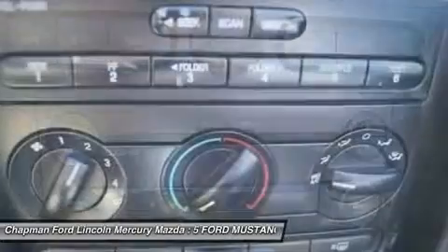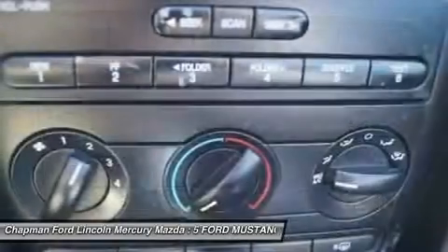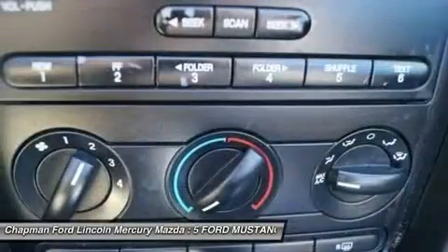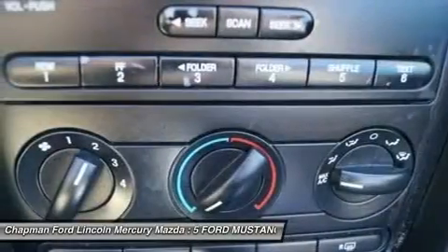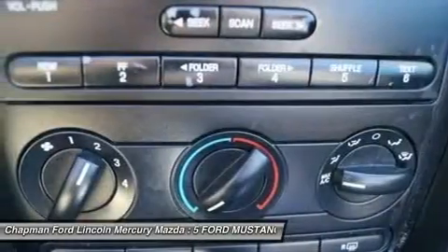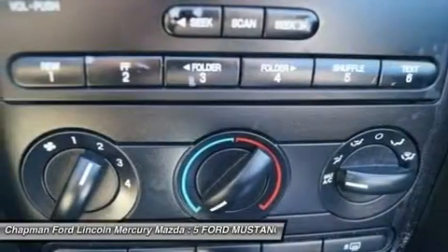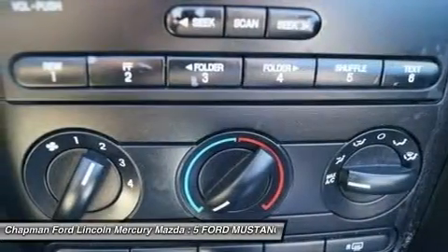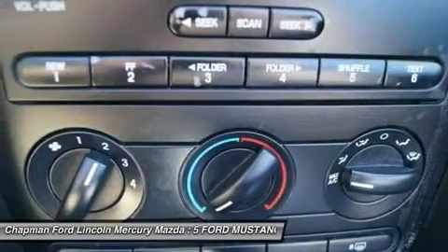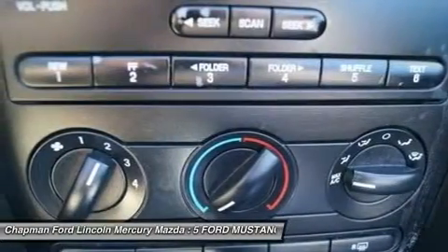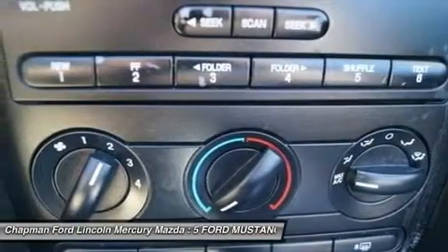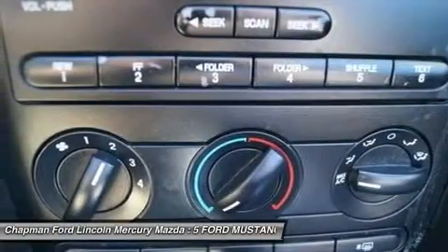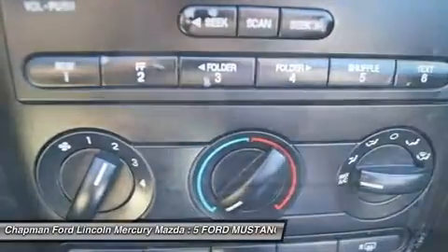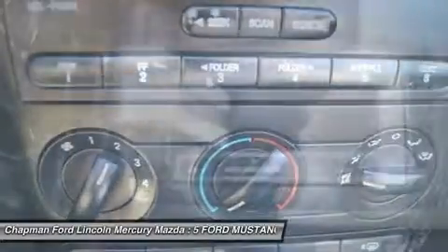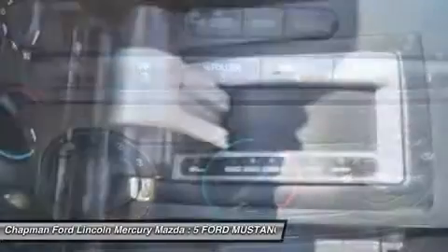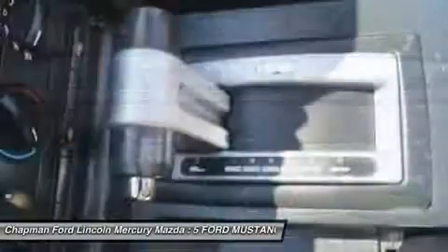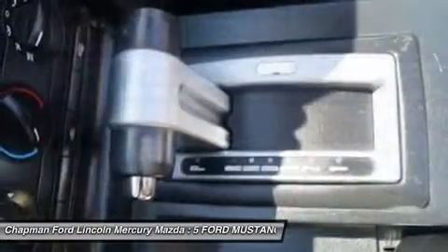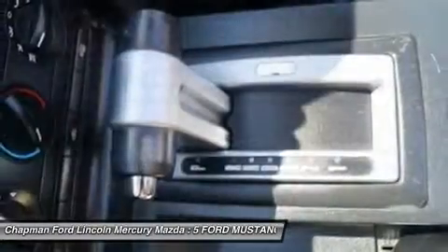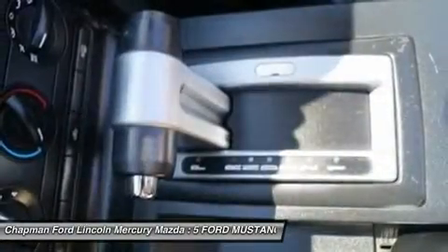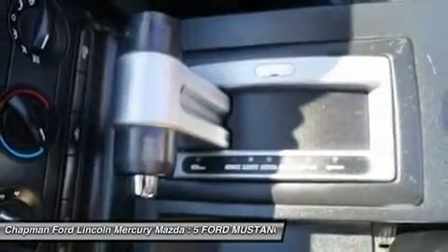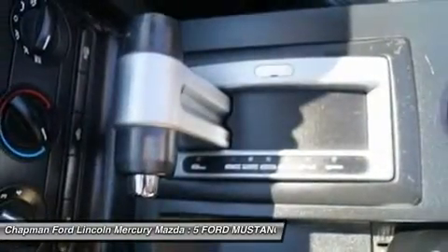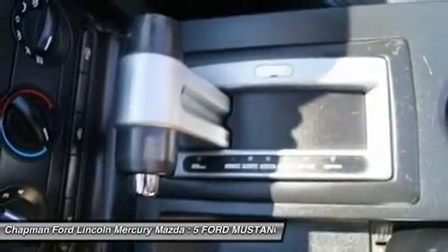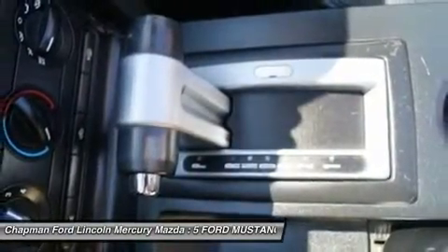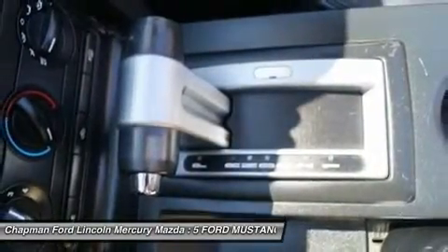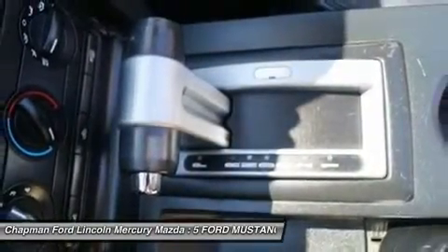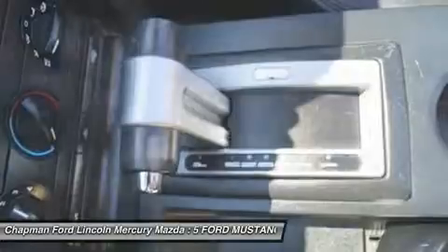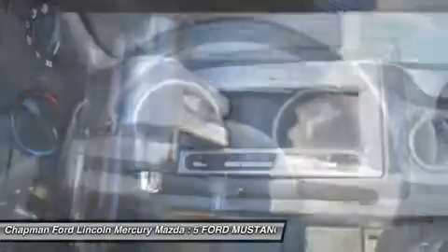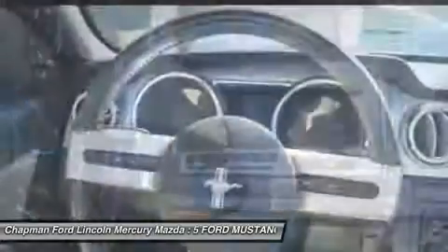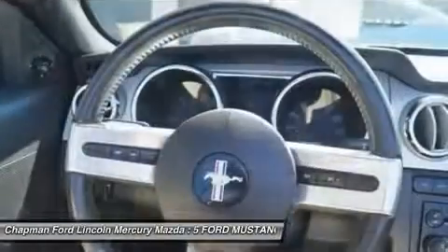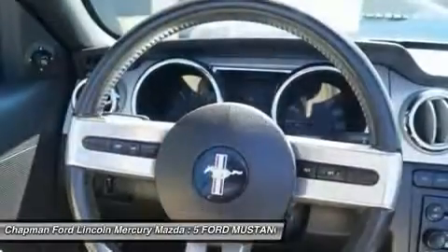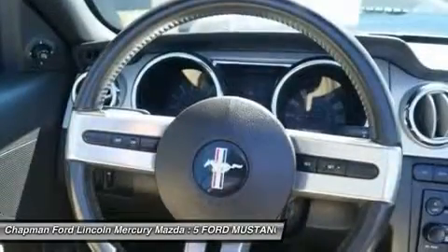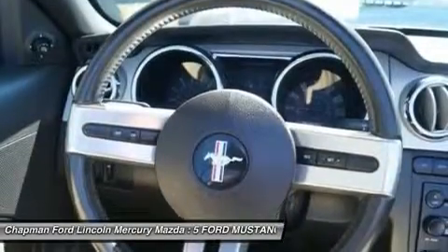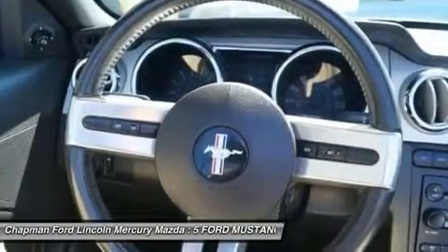It rides smoother, the interior is beautifully done. Have one less thing on your mind with this trouble-free Mustang.